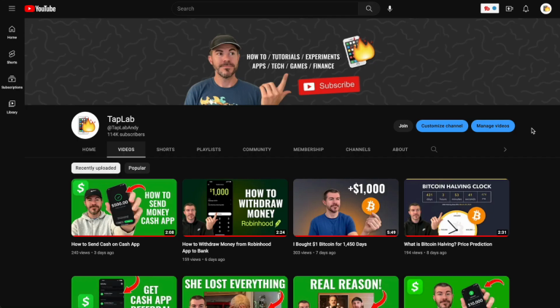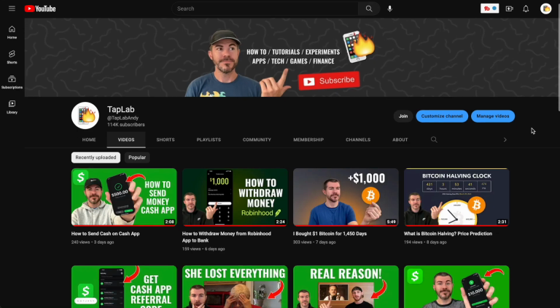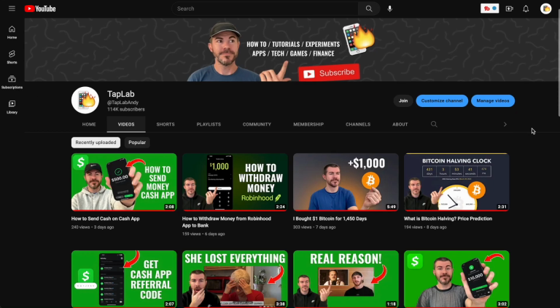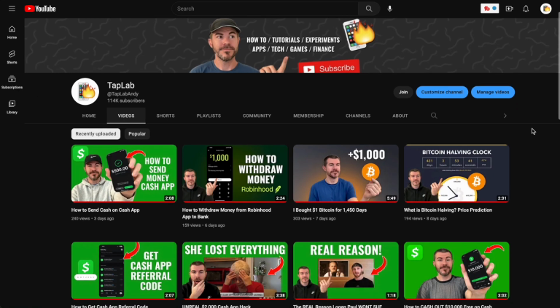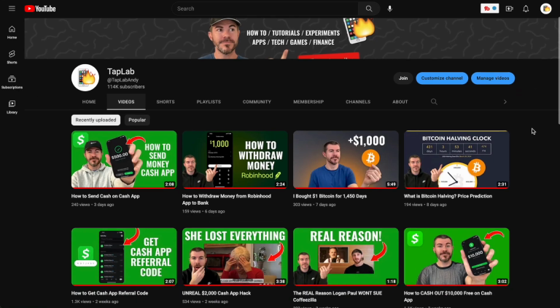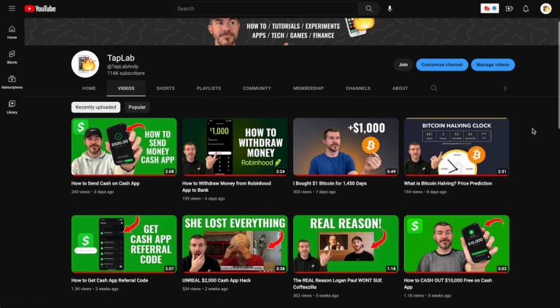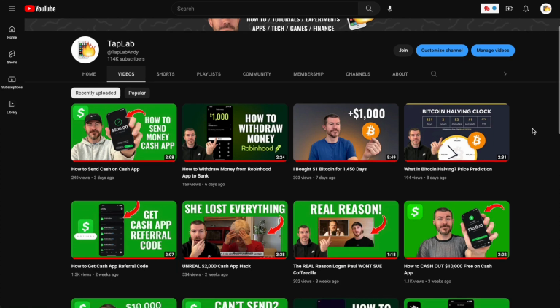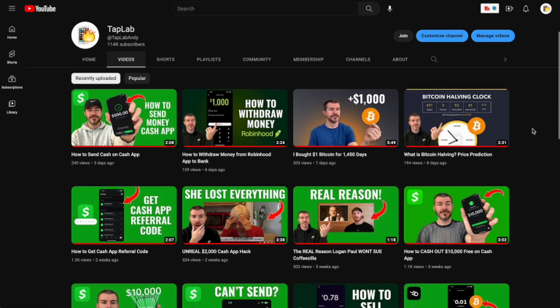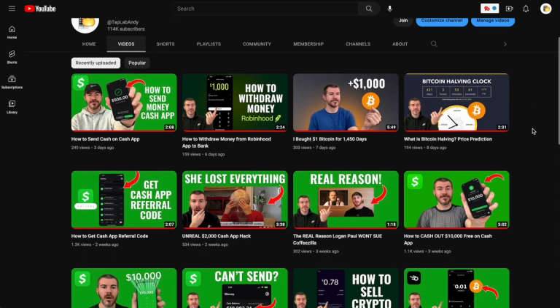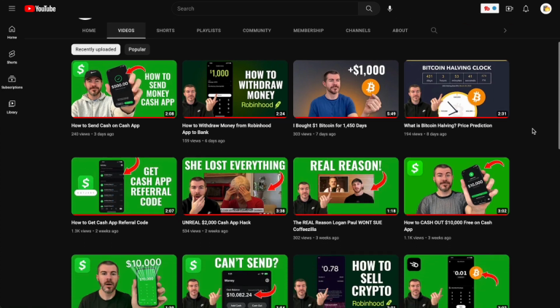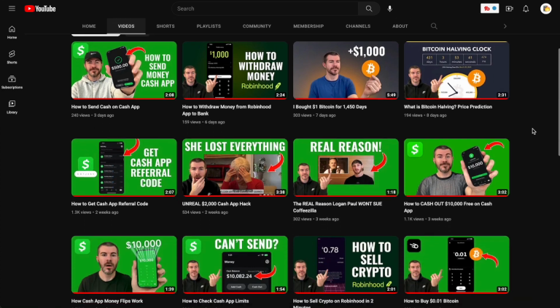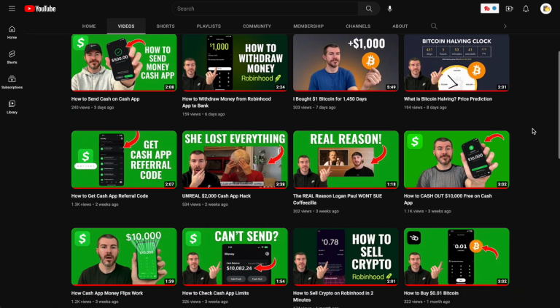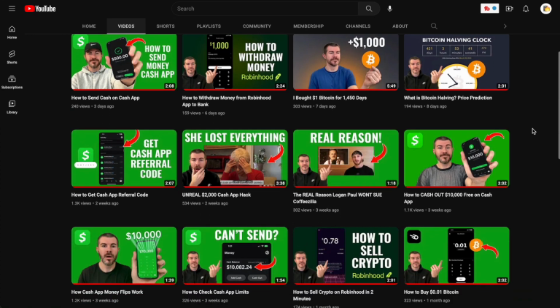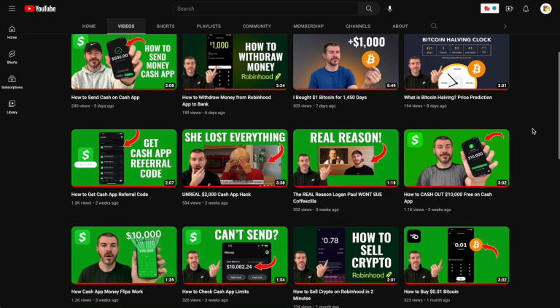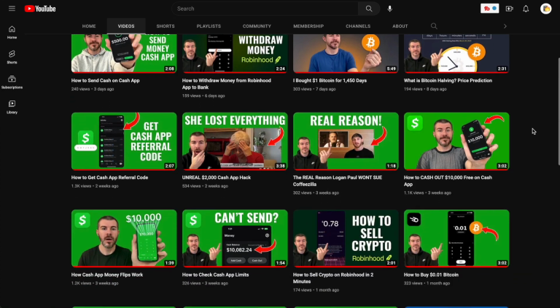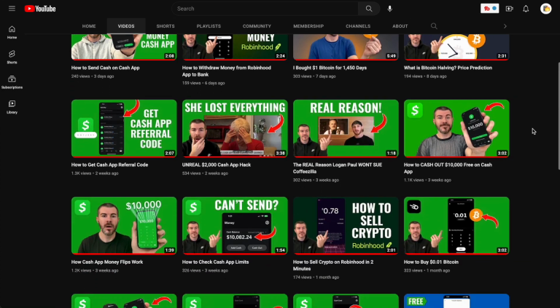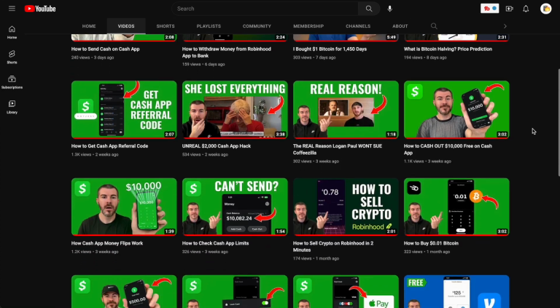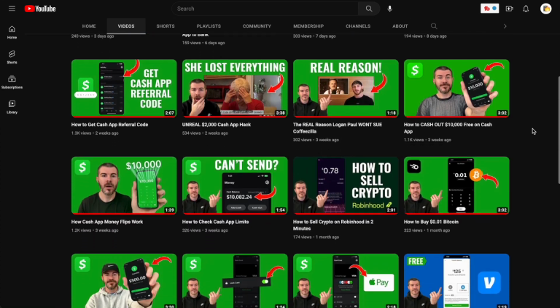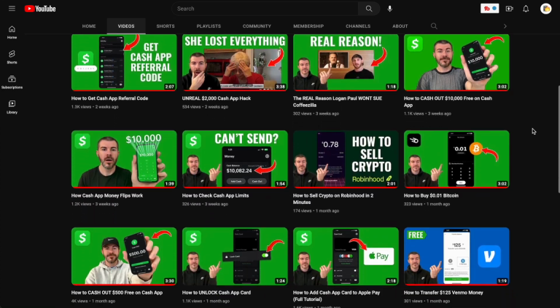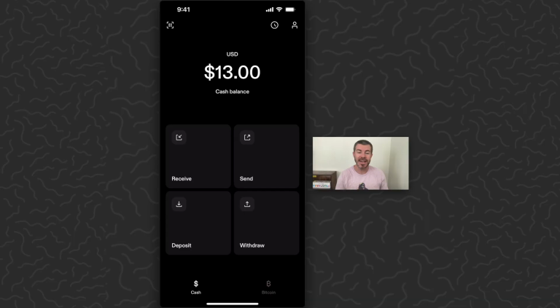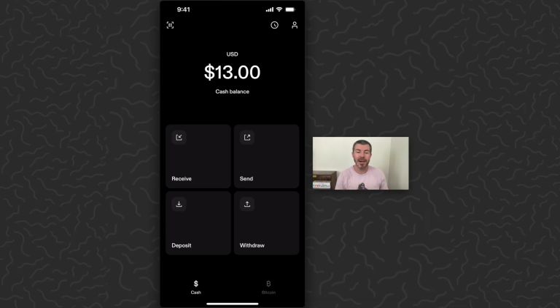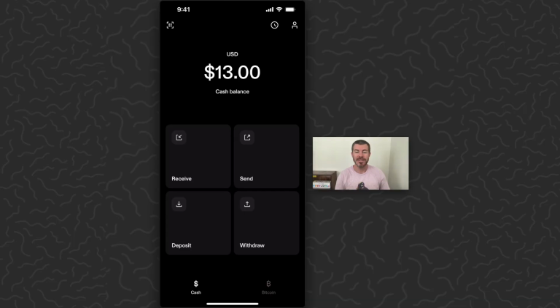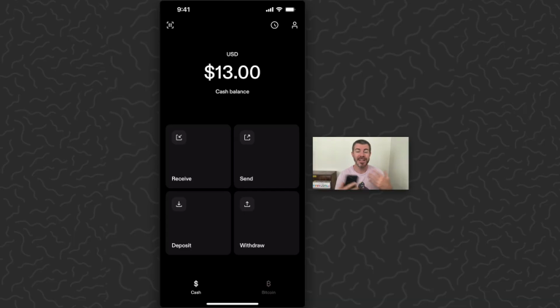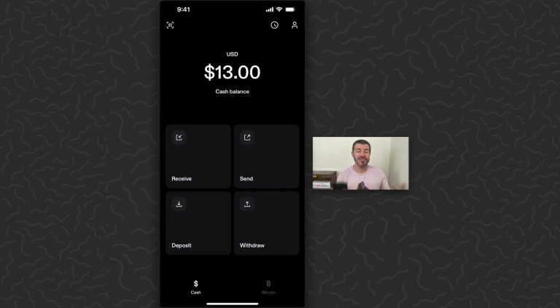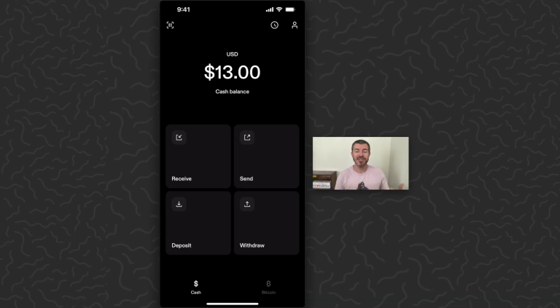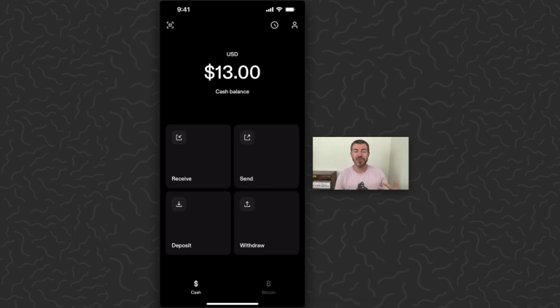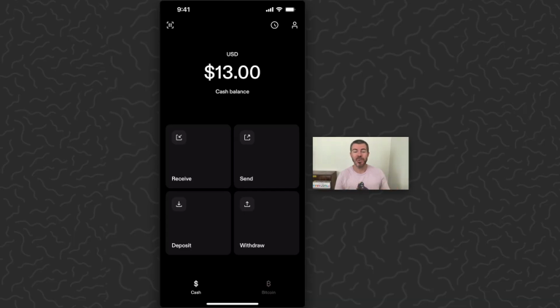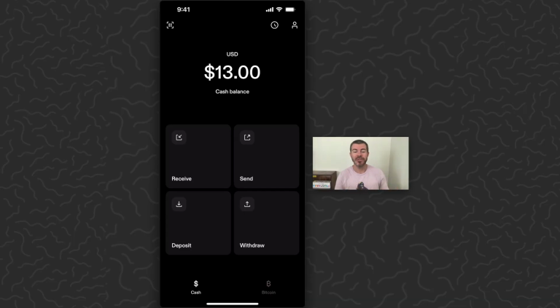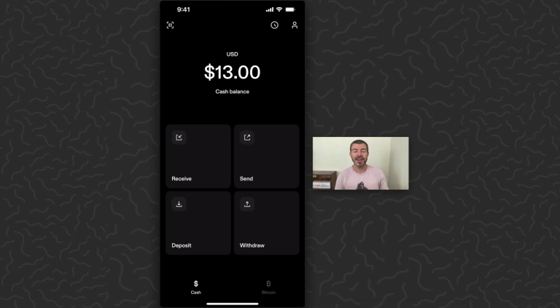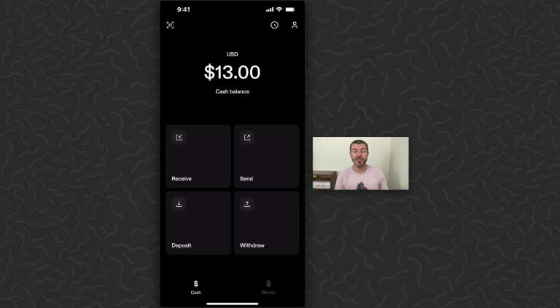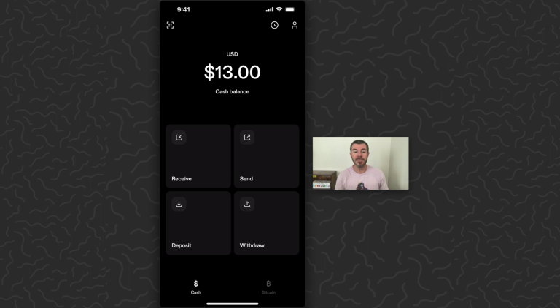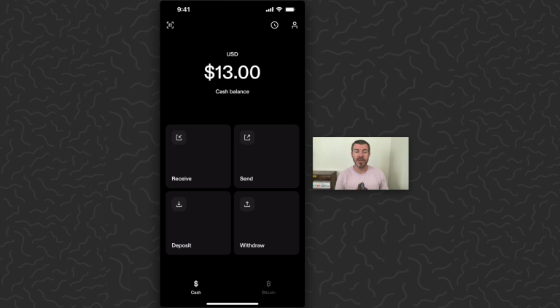I also have tons of tutorials on my channel explaining how to use this app, but today I'm just going to show you a quick look at how to buy Bitcoin.